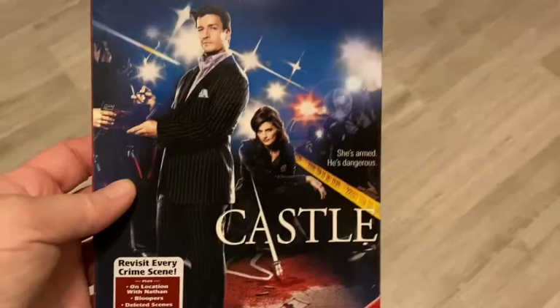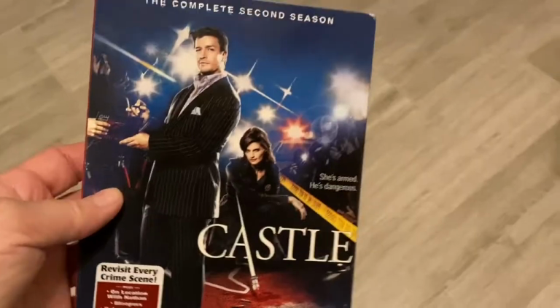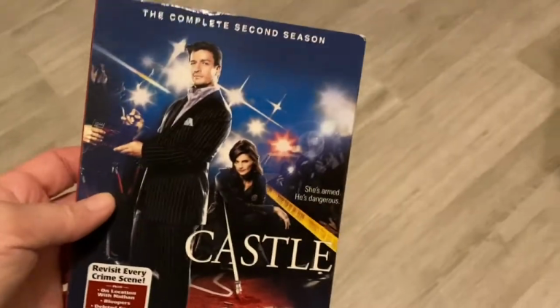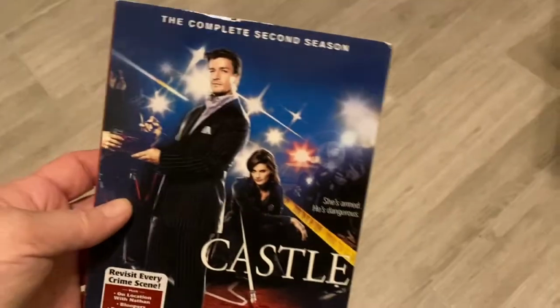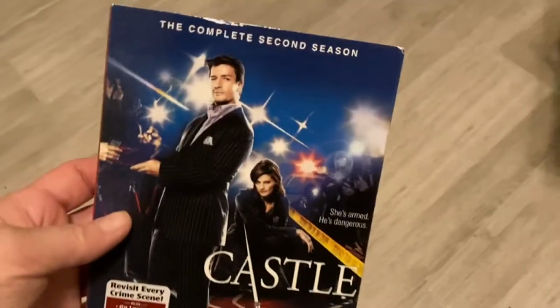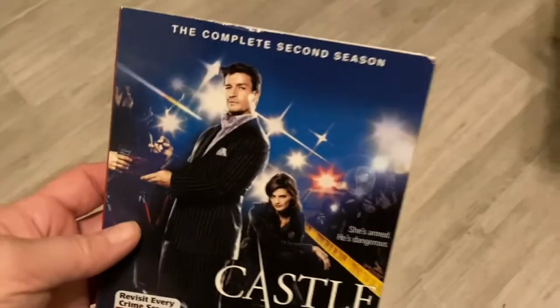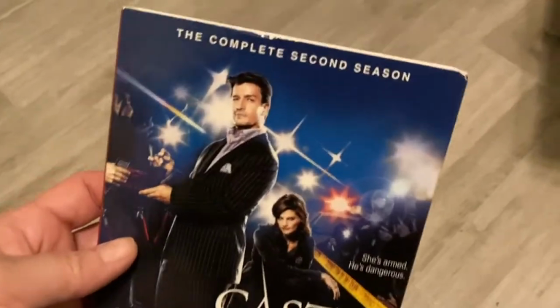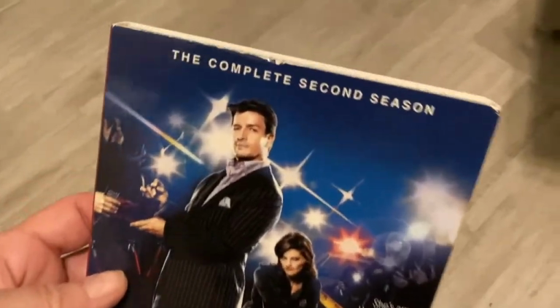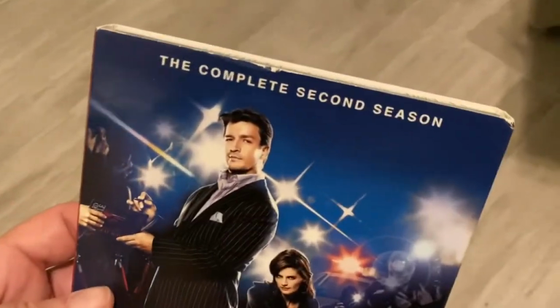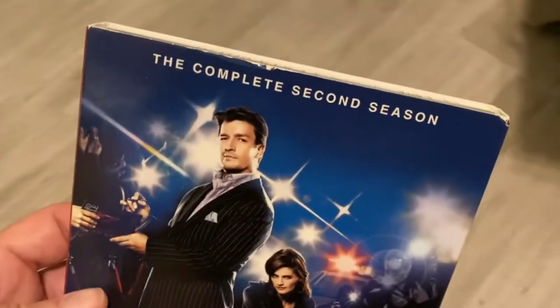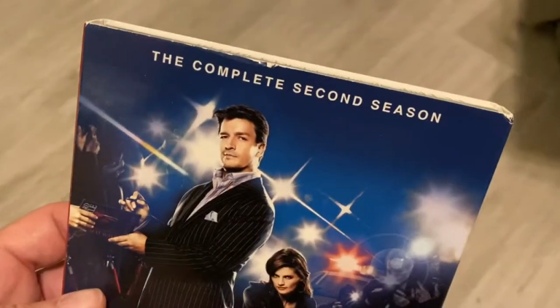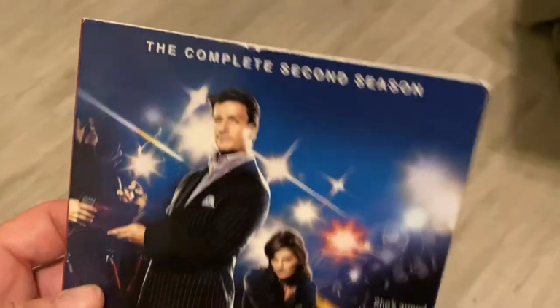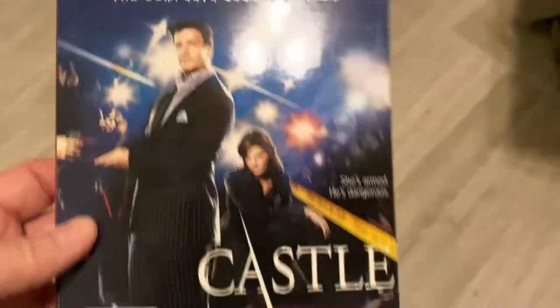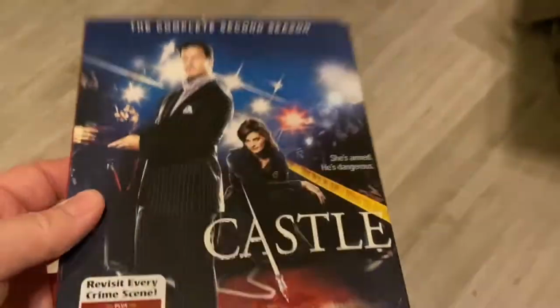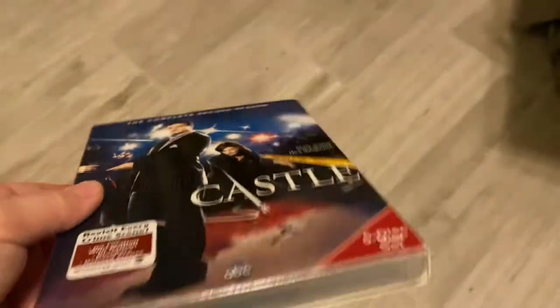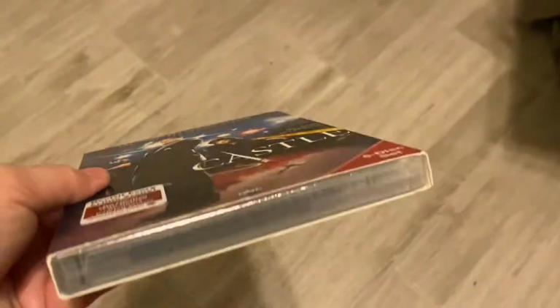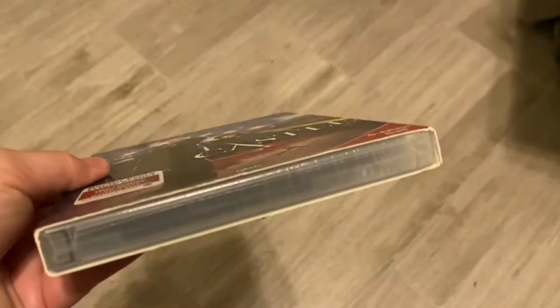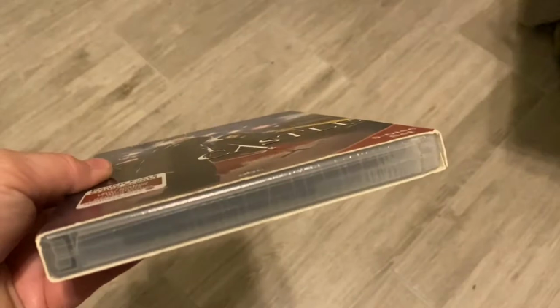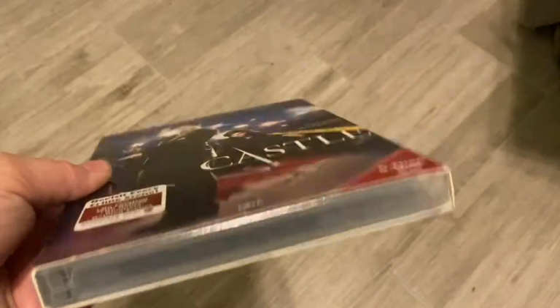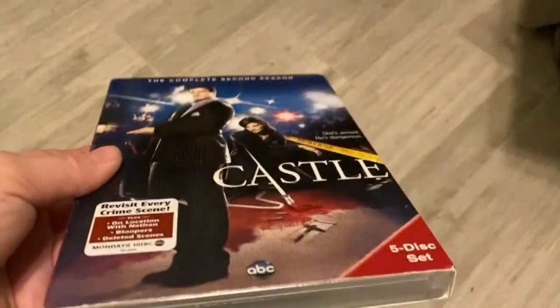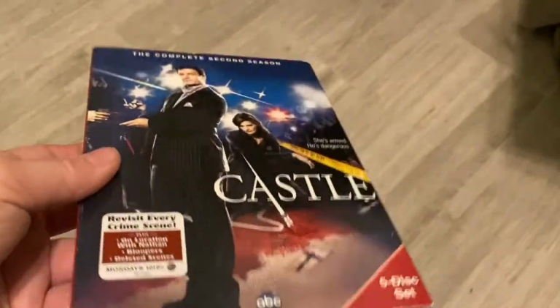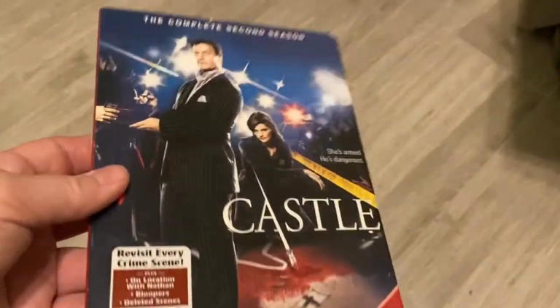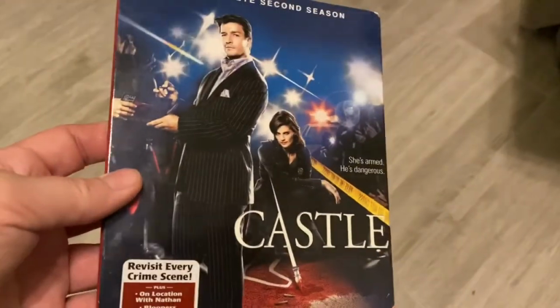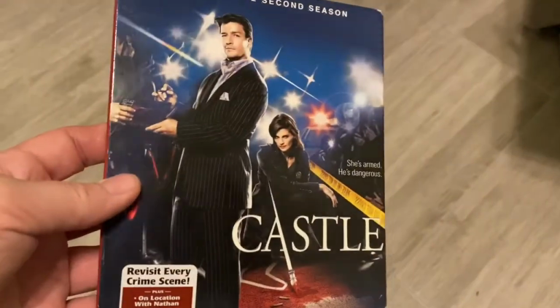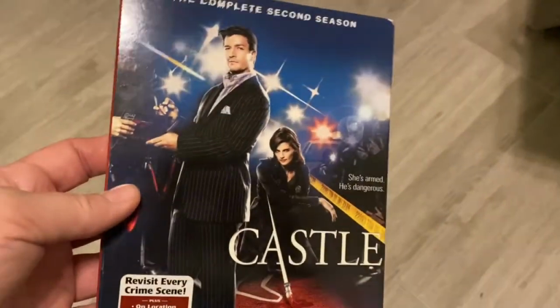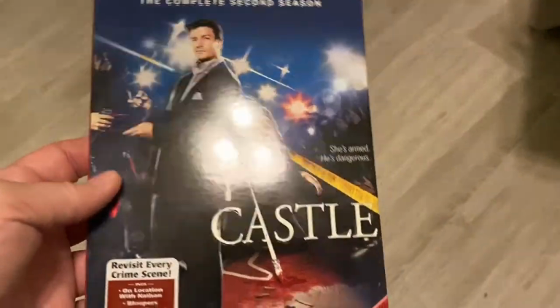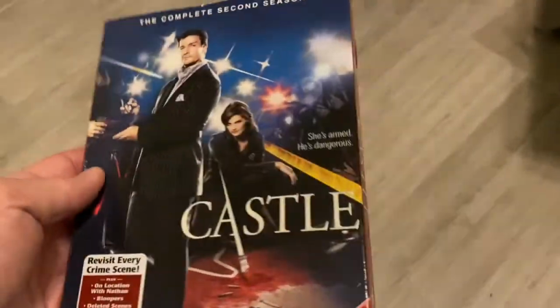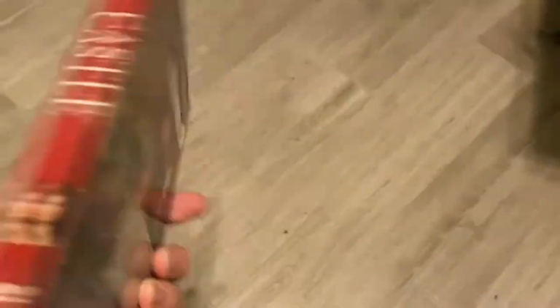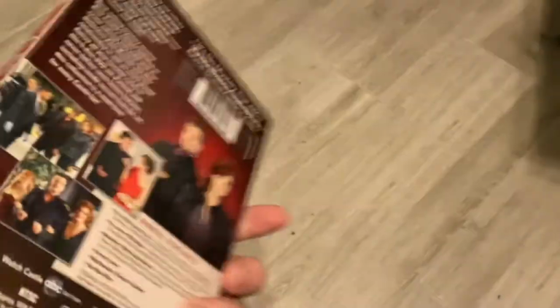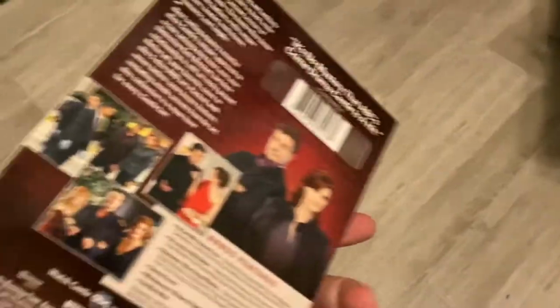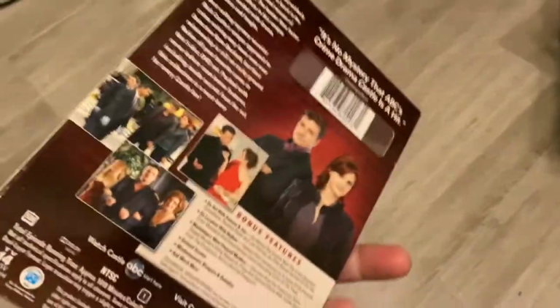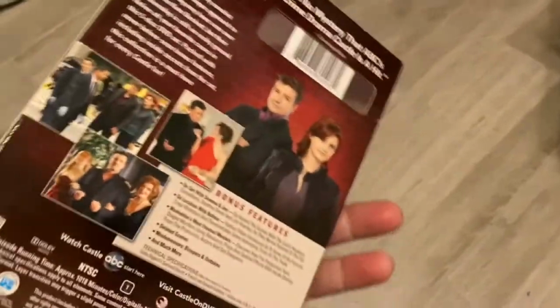Brand new Castle Season Two, unopened, at Goodwill for a dollar 99.